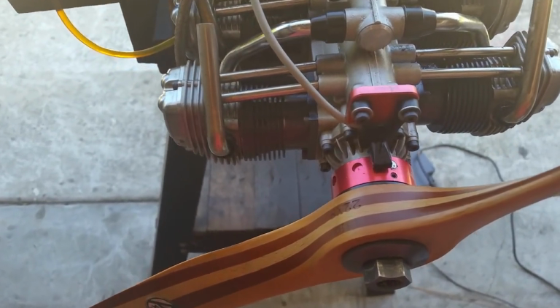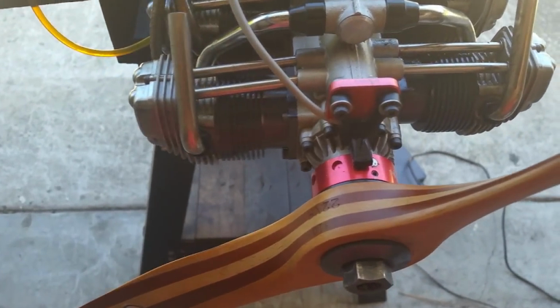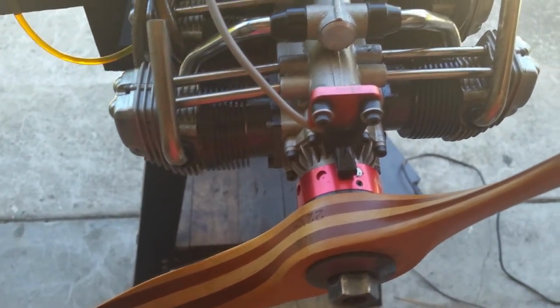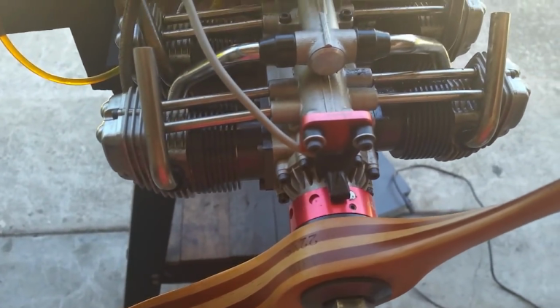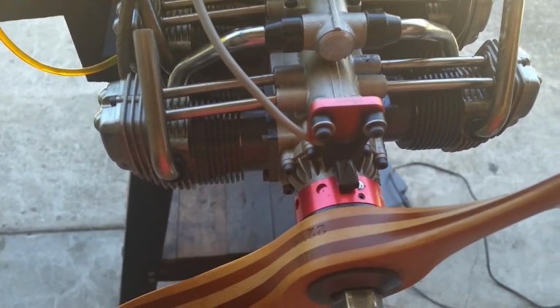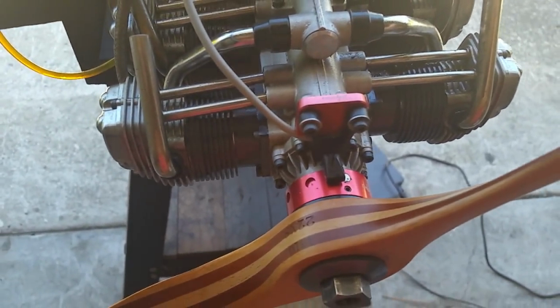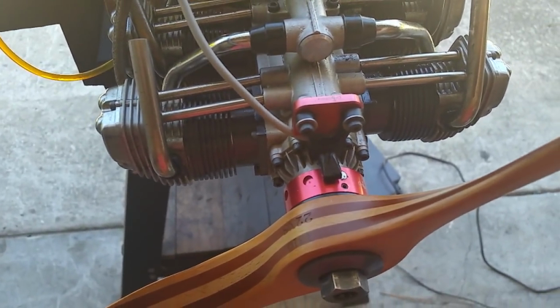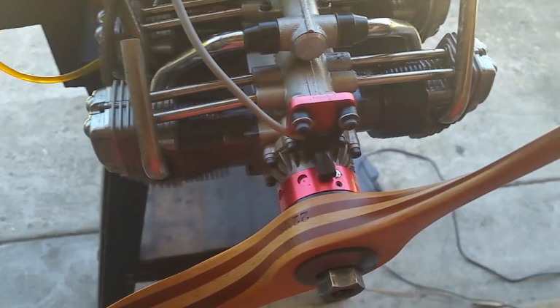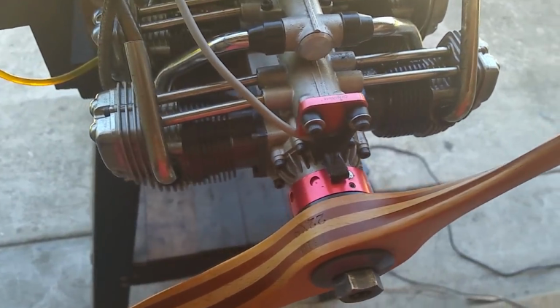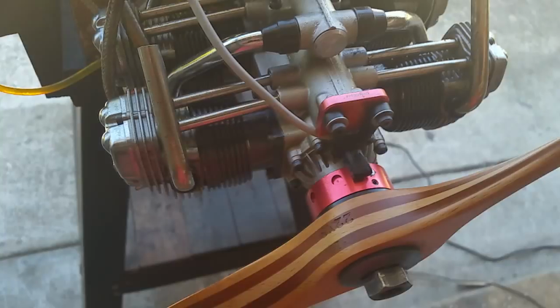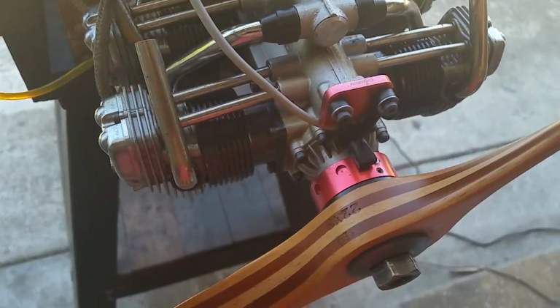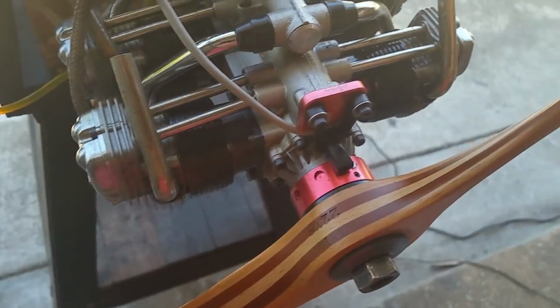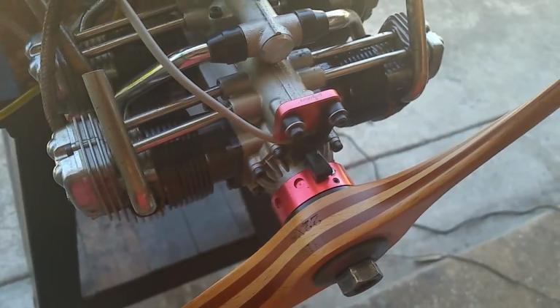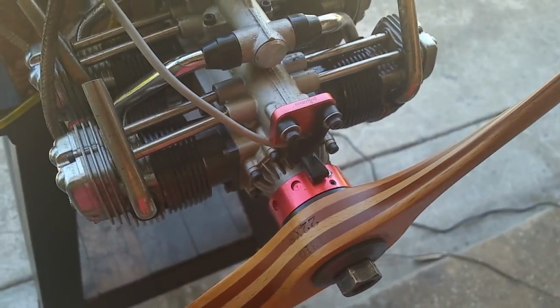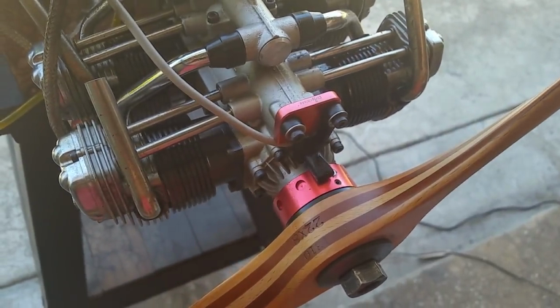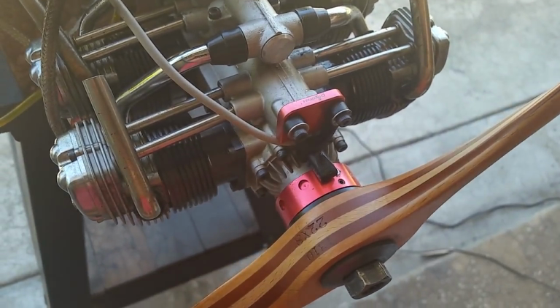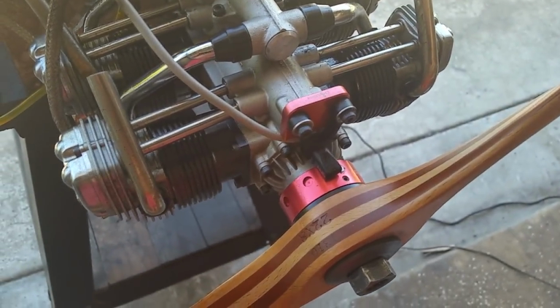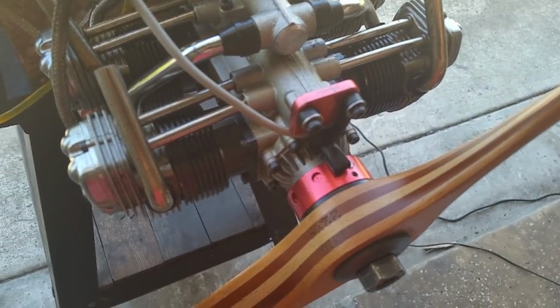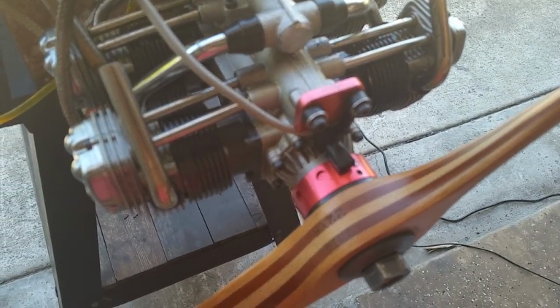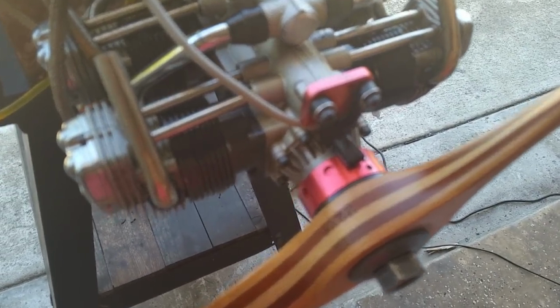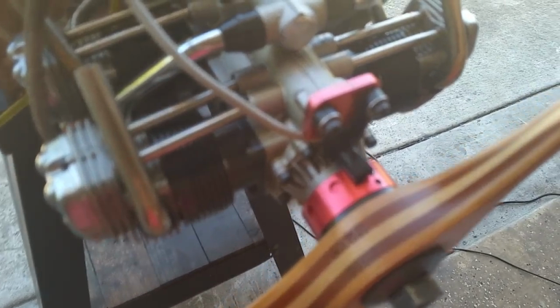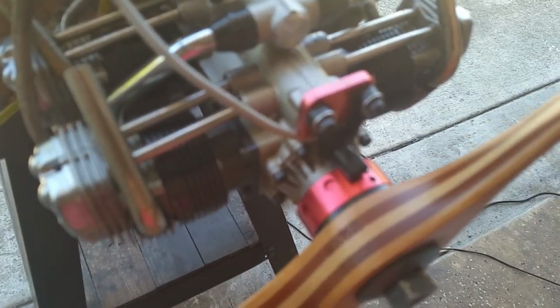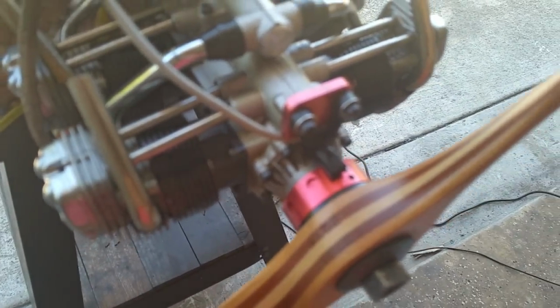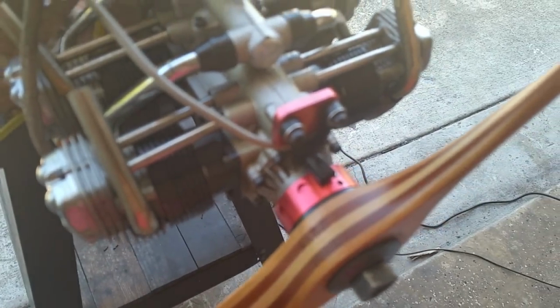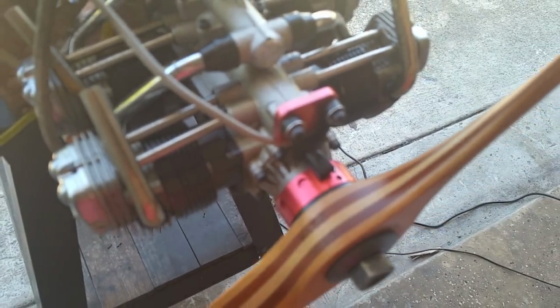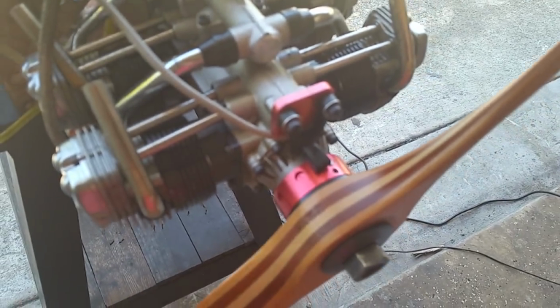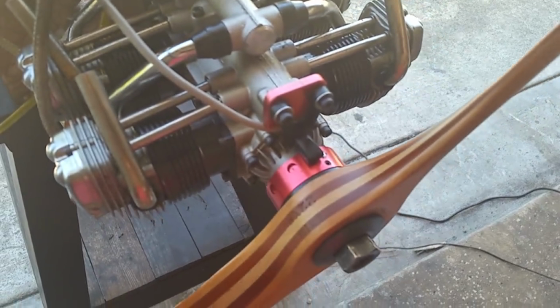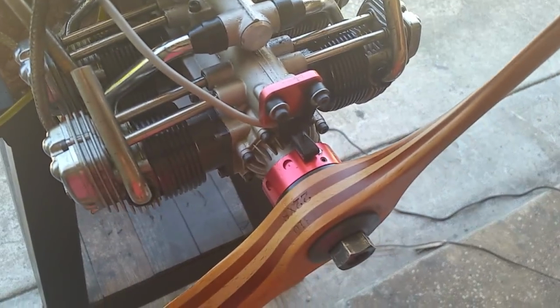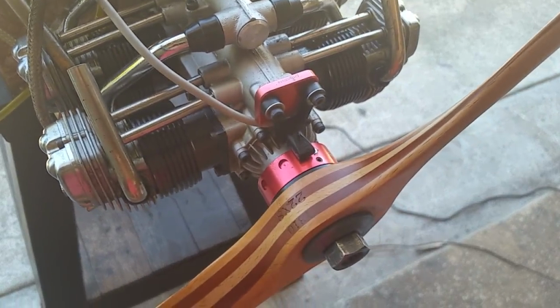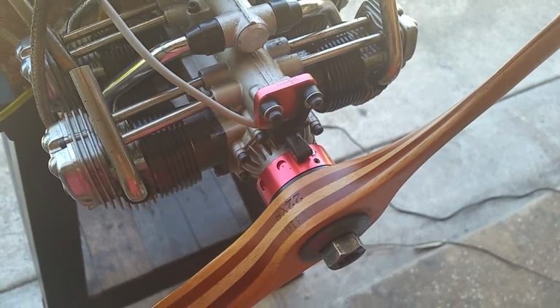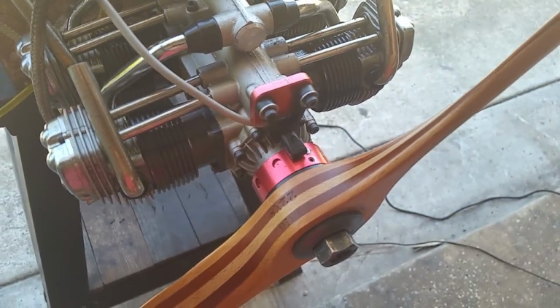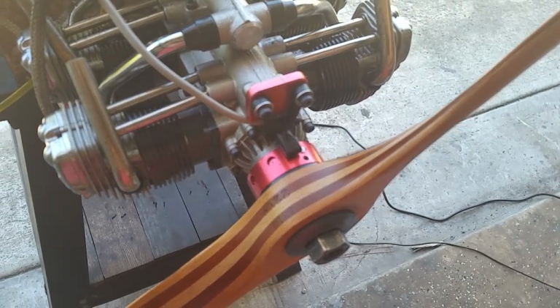It's an easy setup to do — oops, camera gets out of focus.